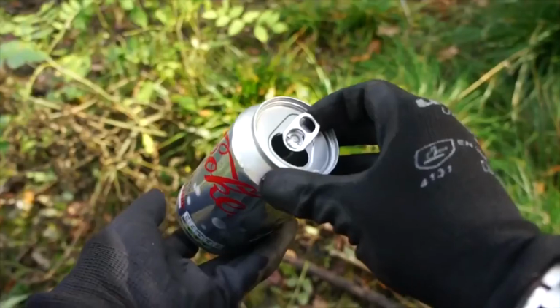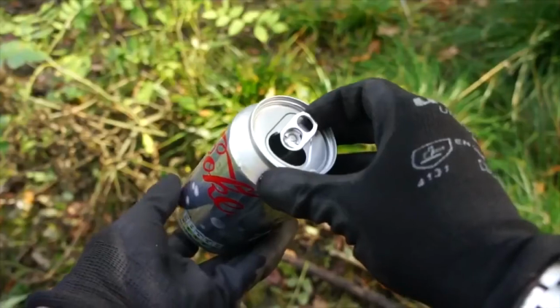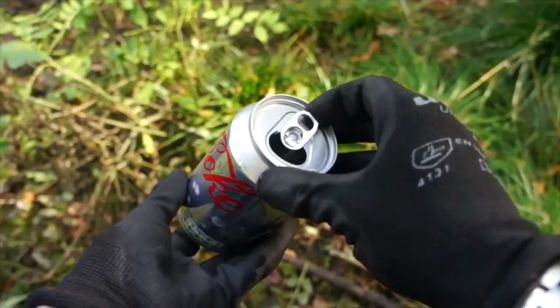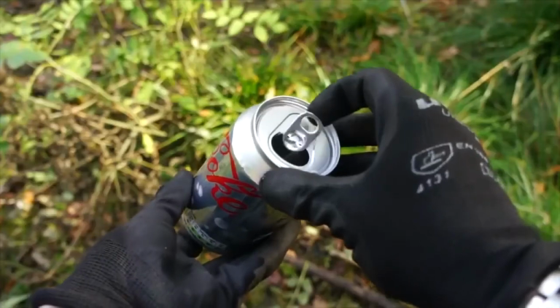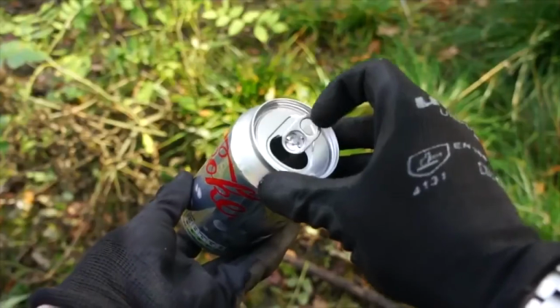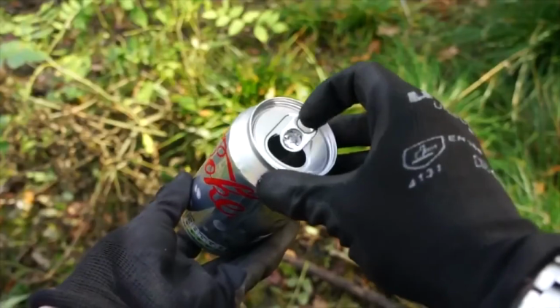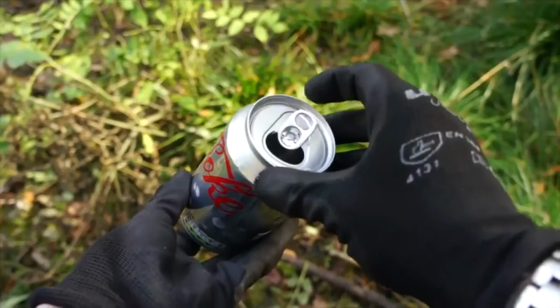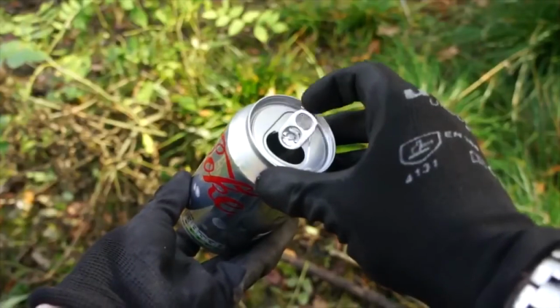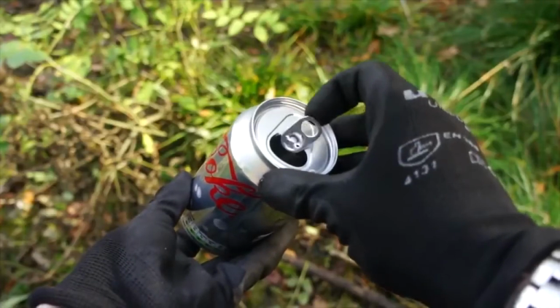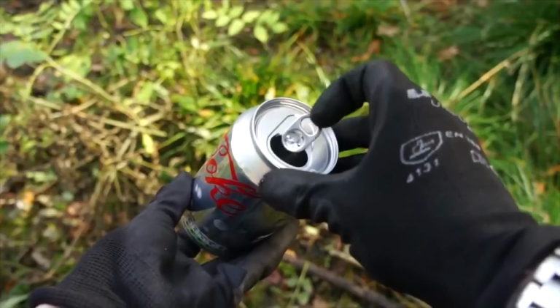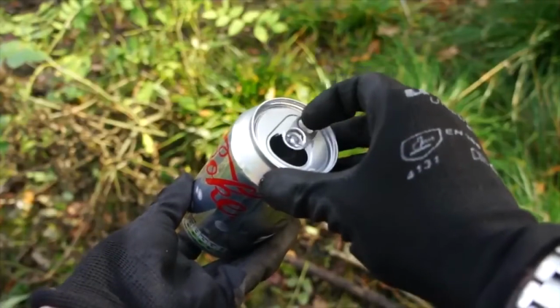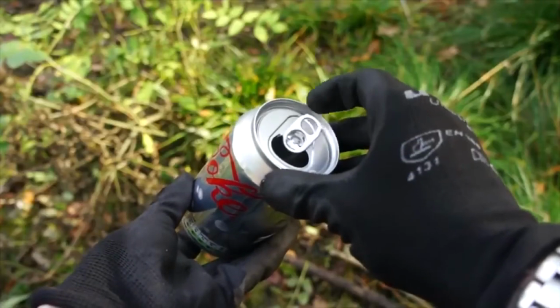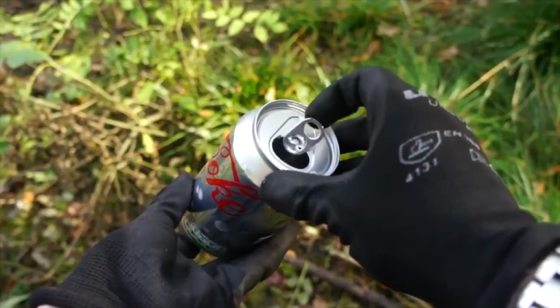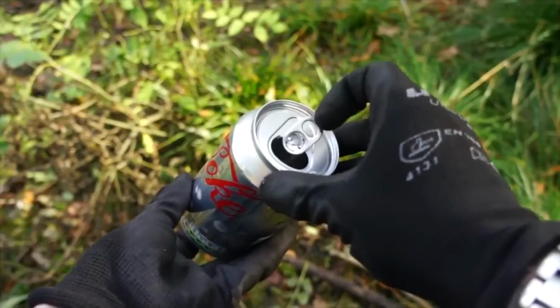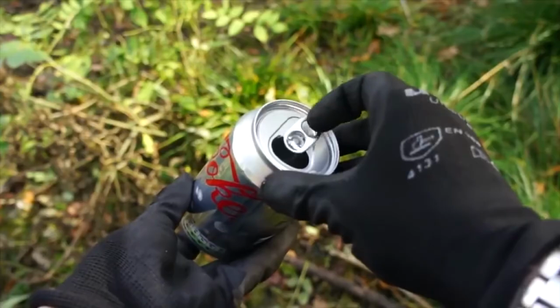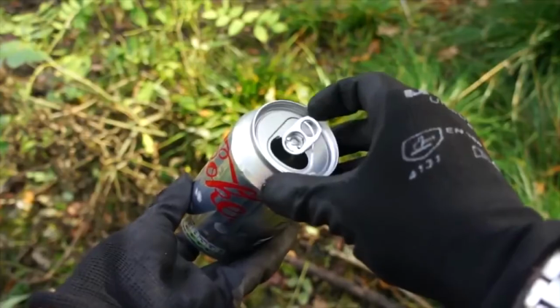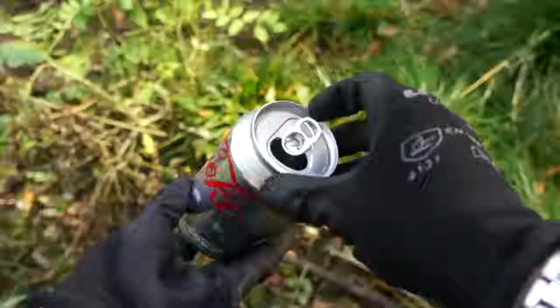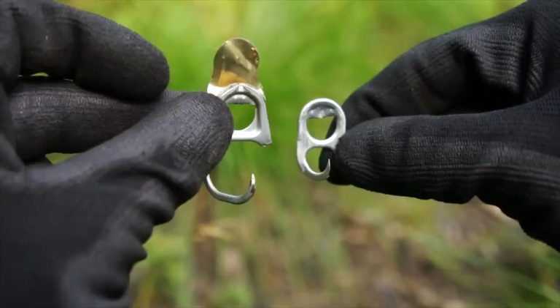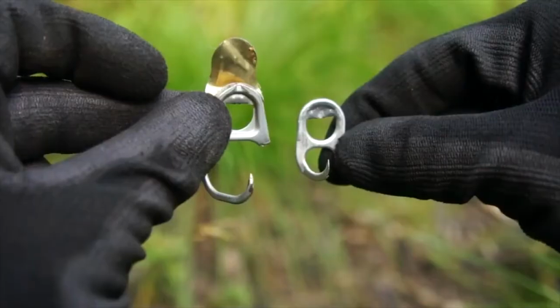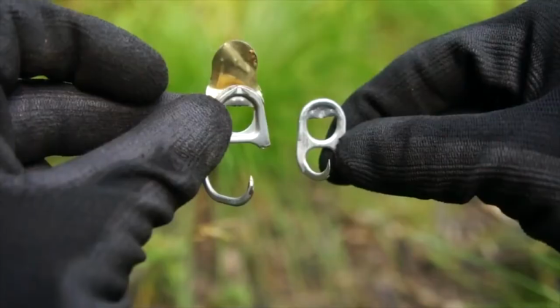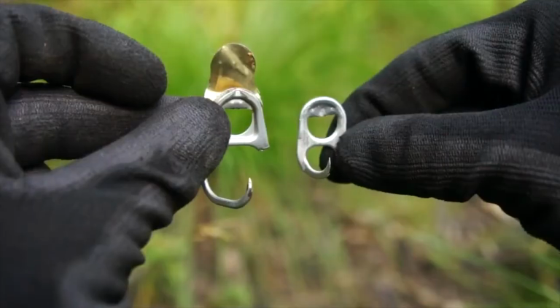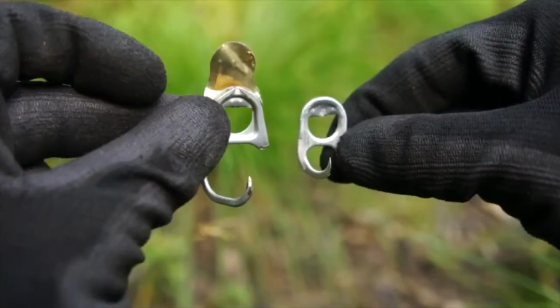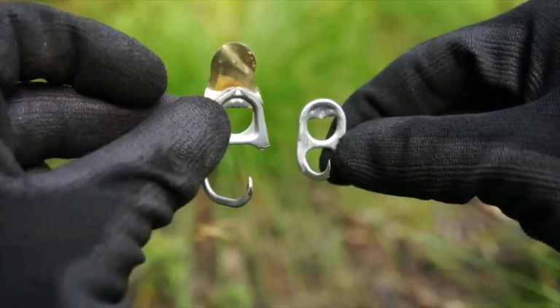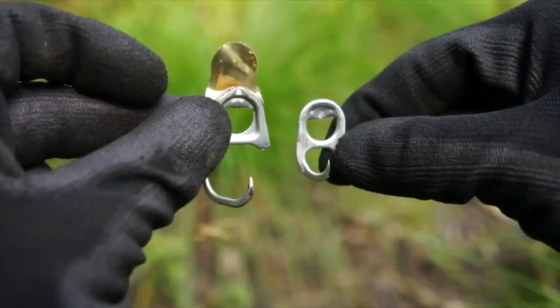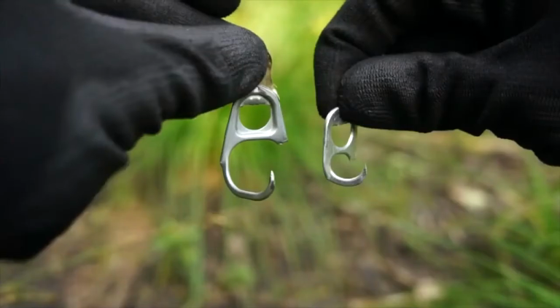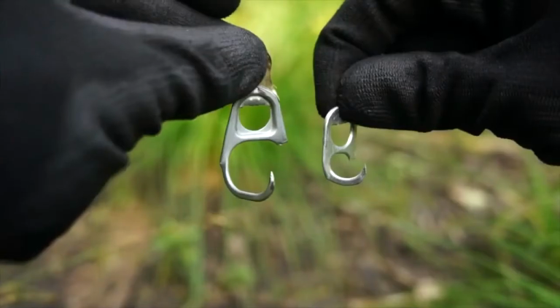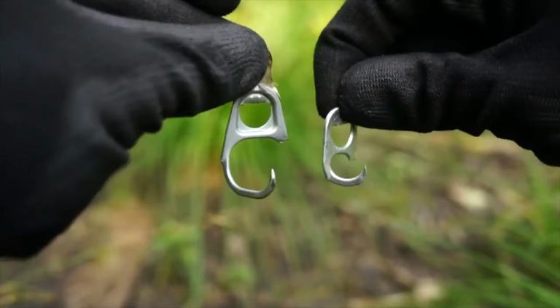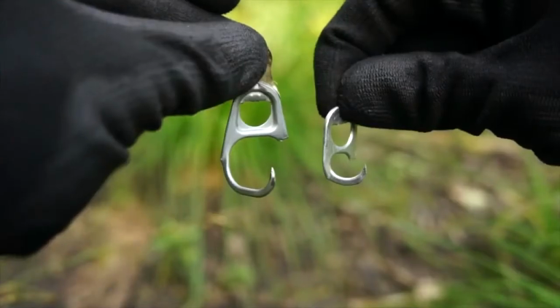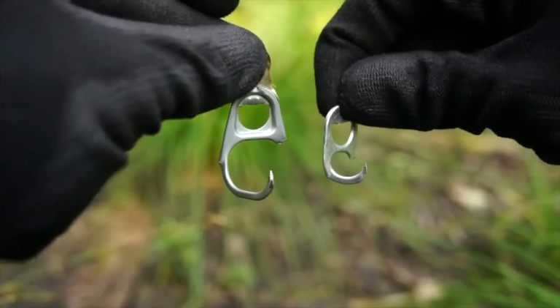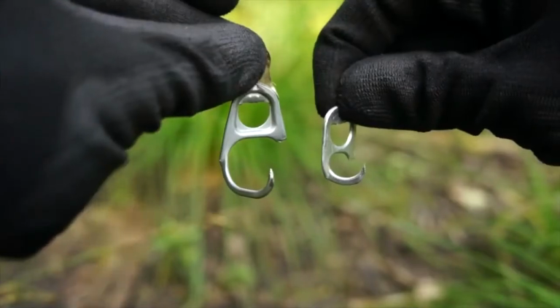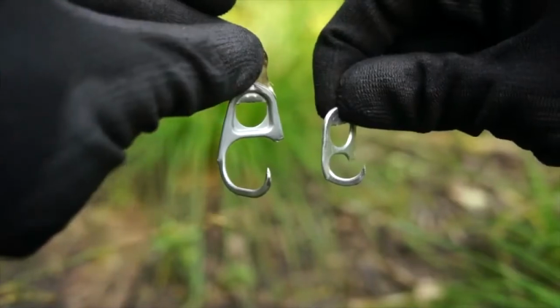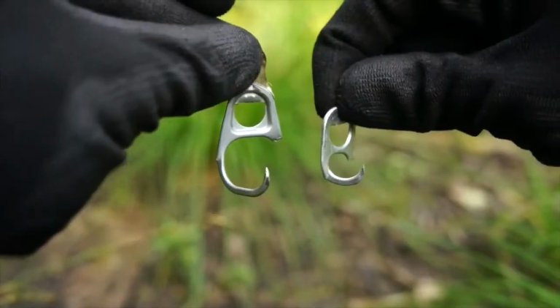Alternatively, you can turn the ring tabs of any discarded soda cans into fish hooks too.